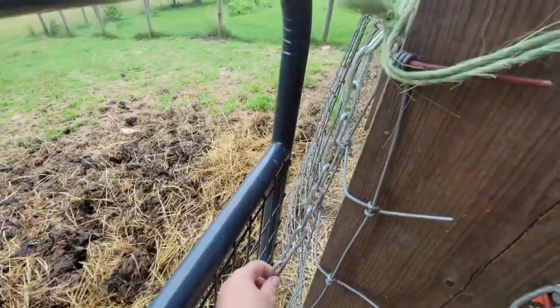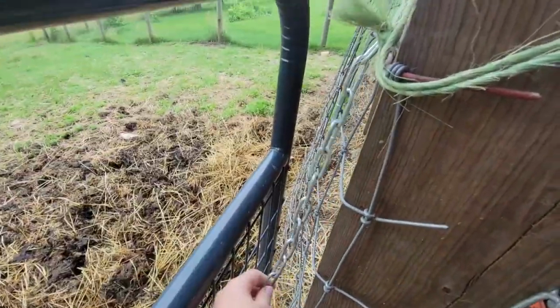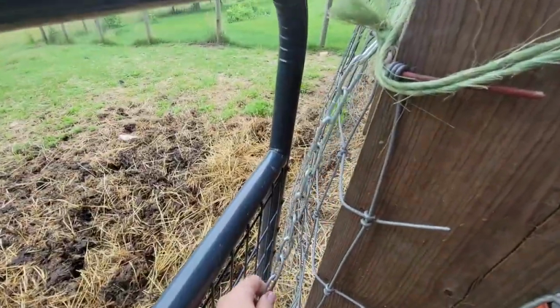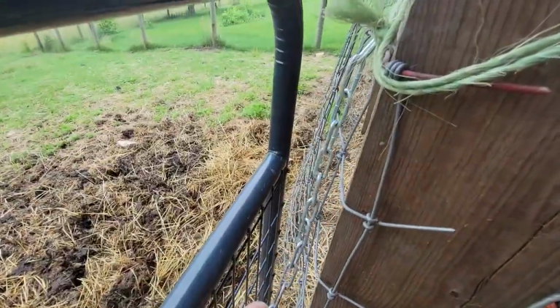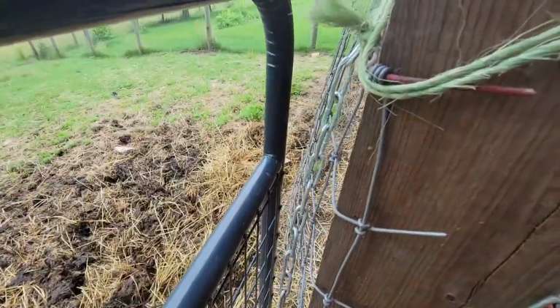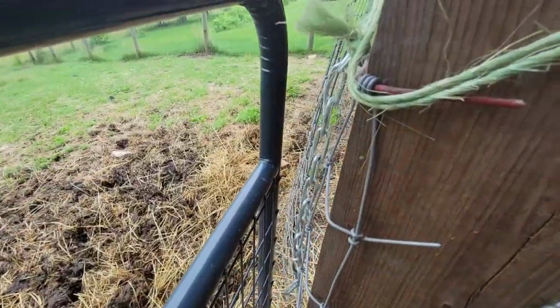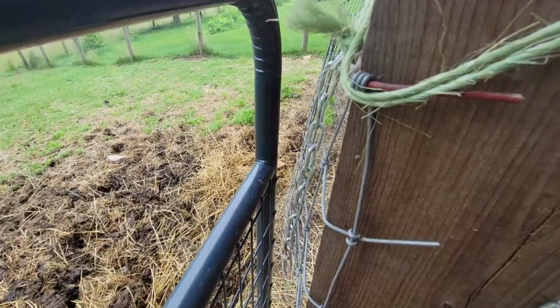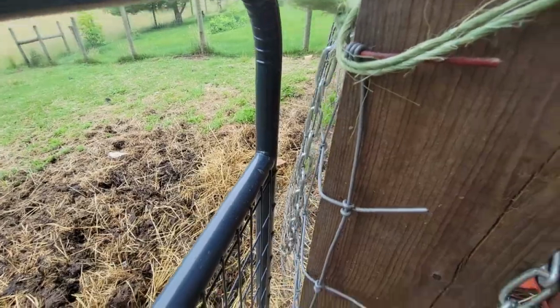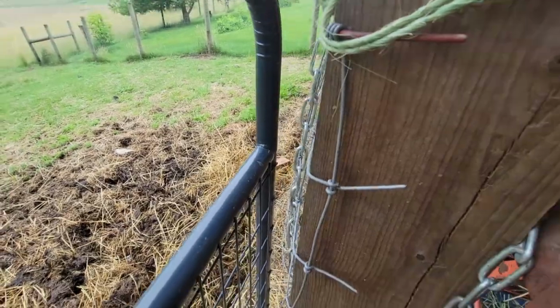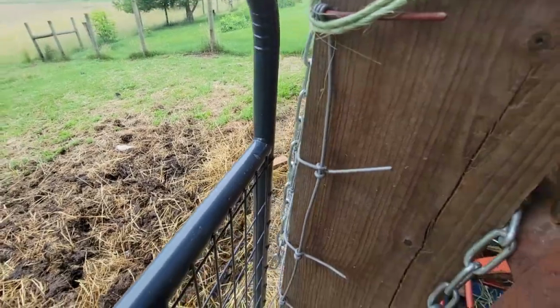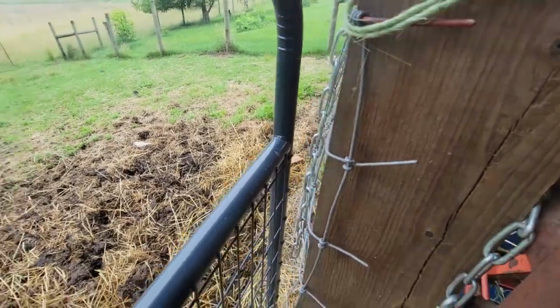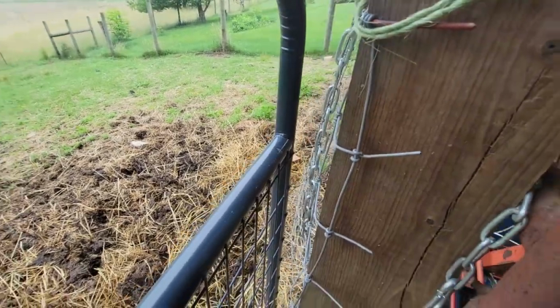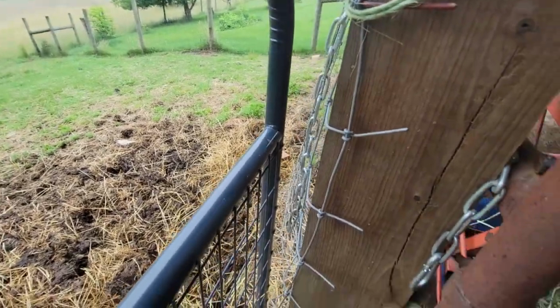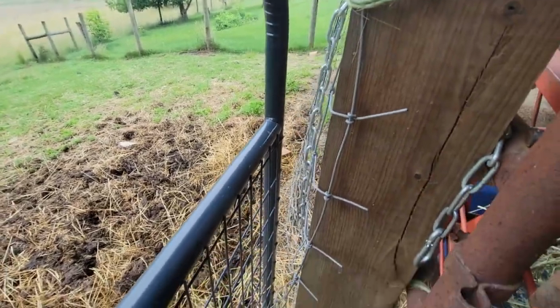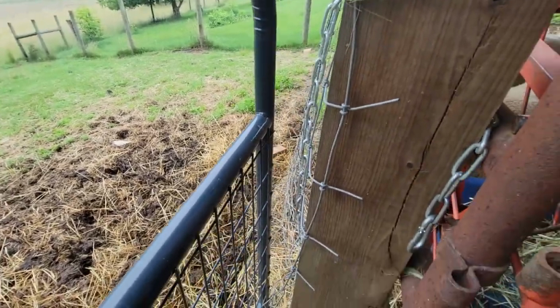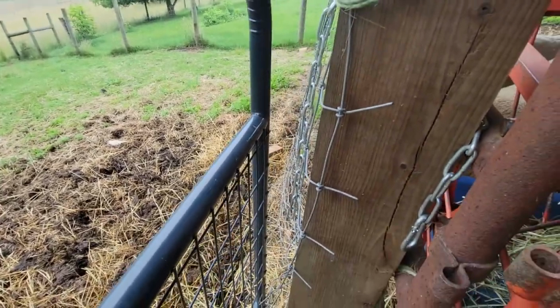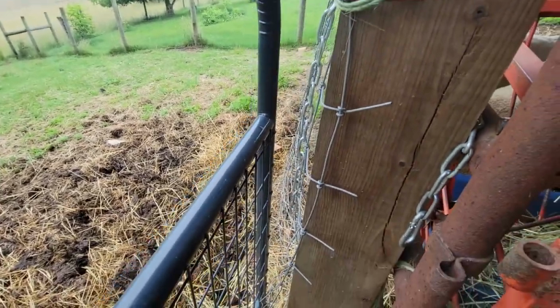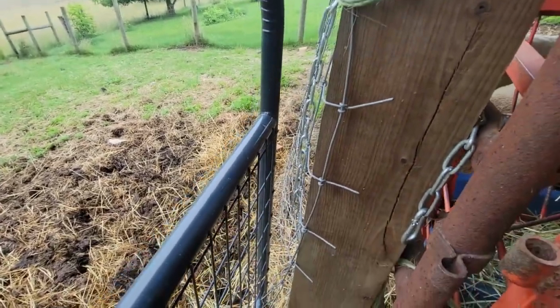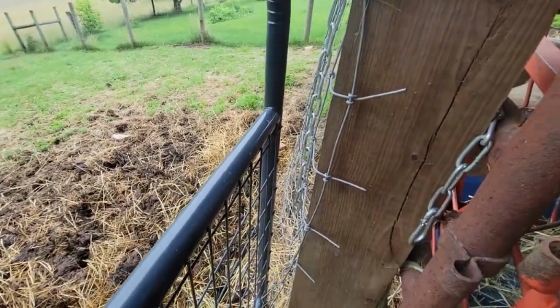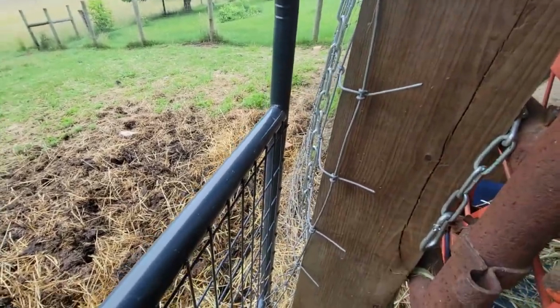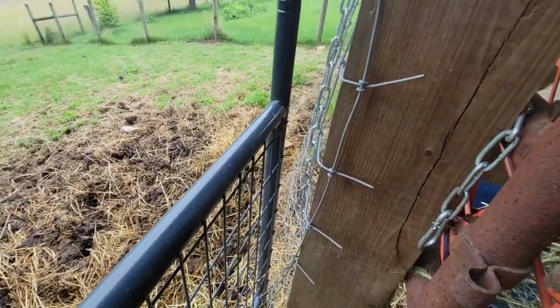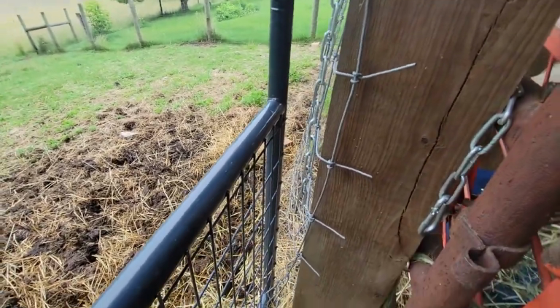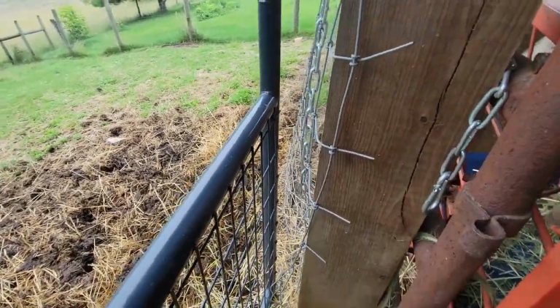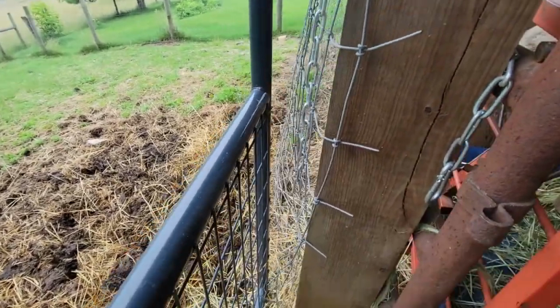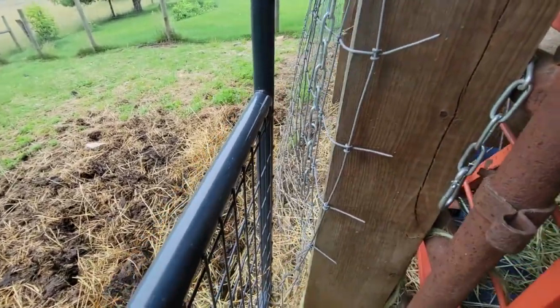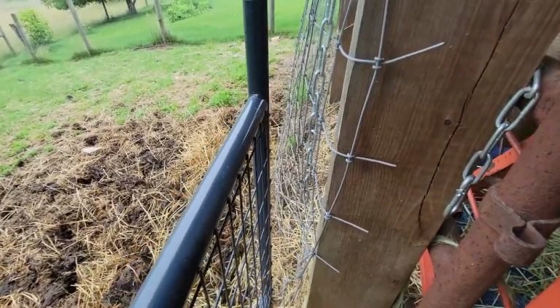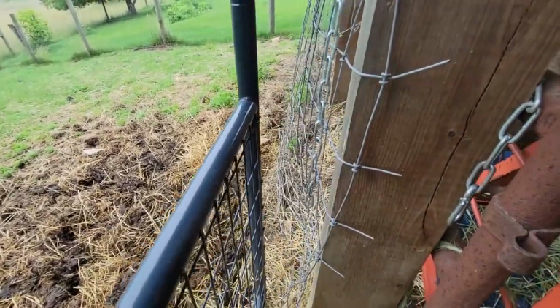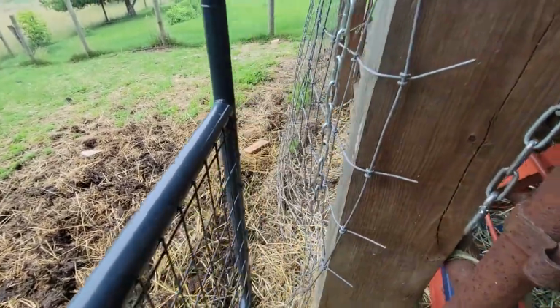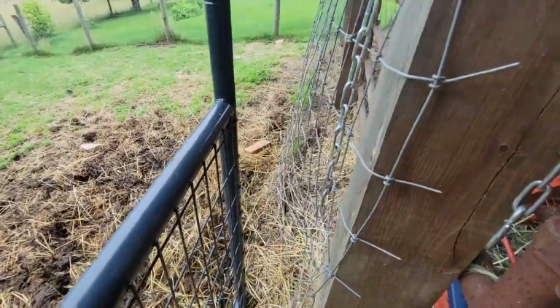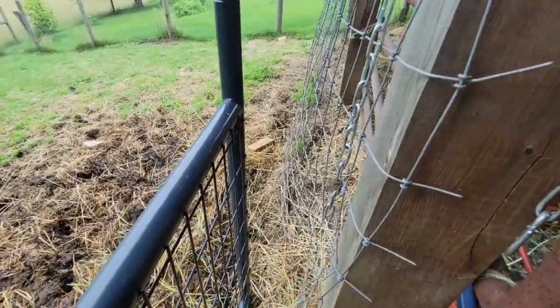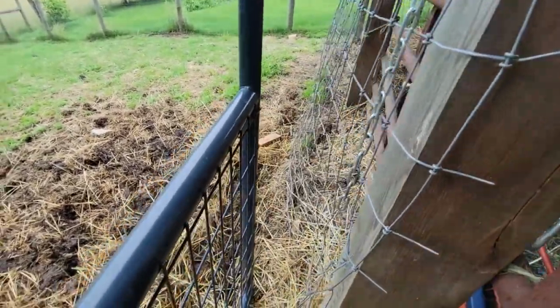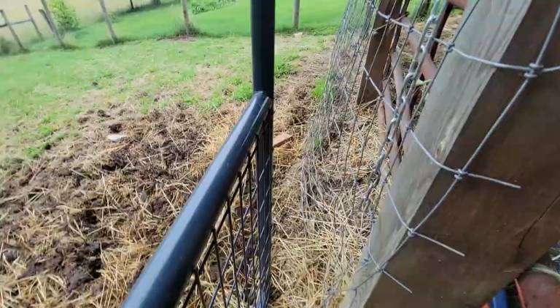When it gets dark we lock them in at night. We have coyotes in the area.